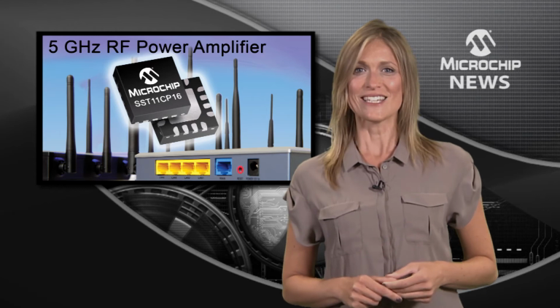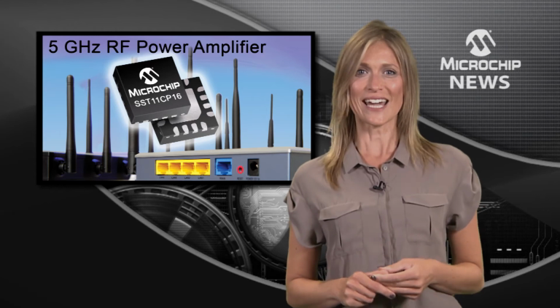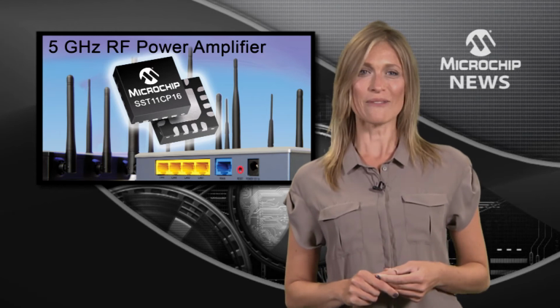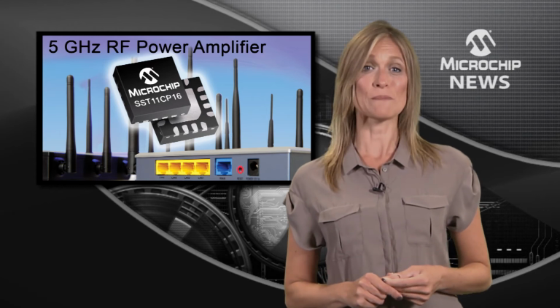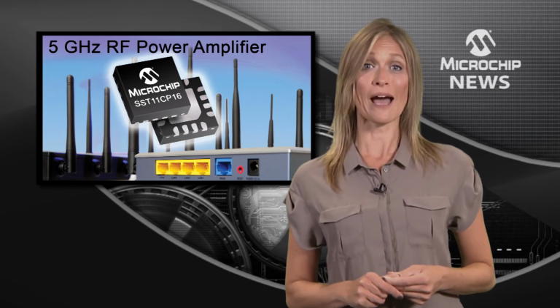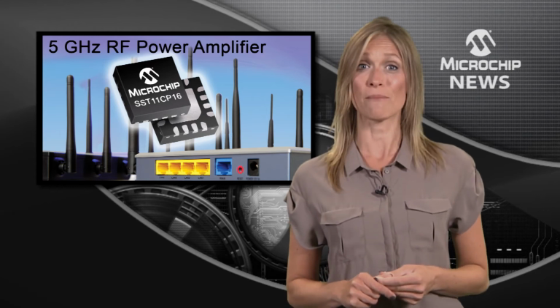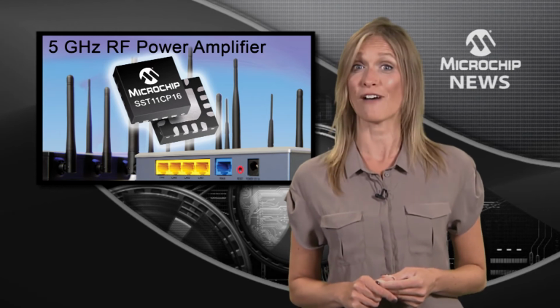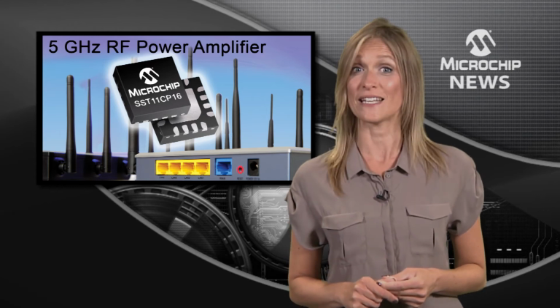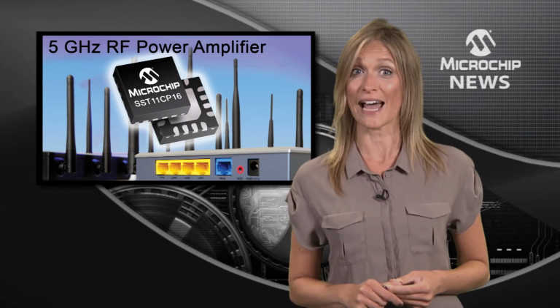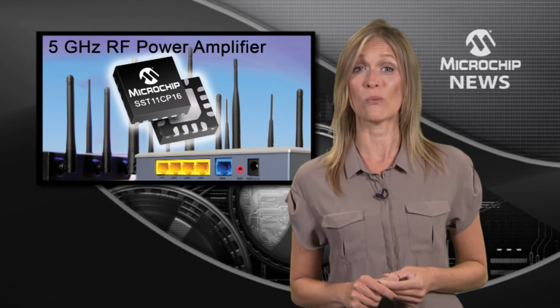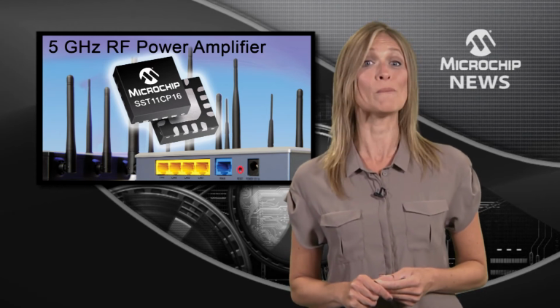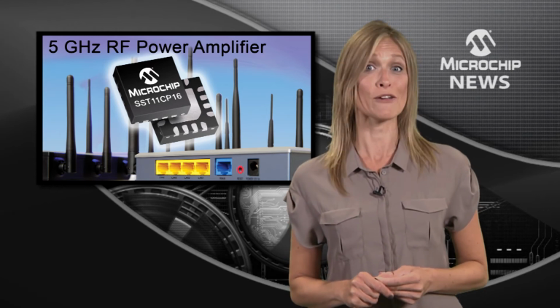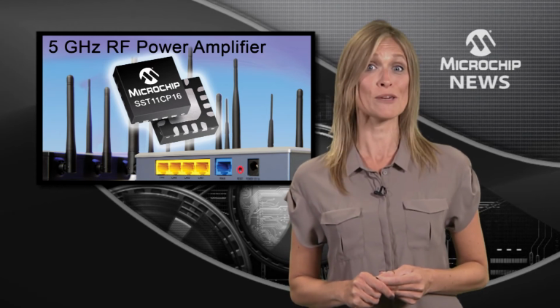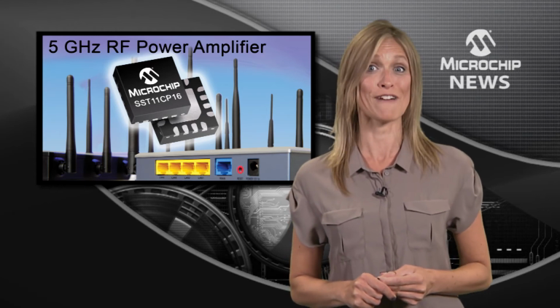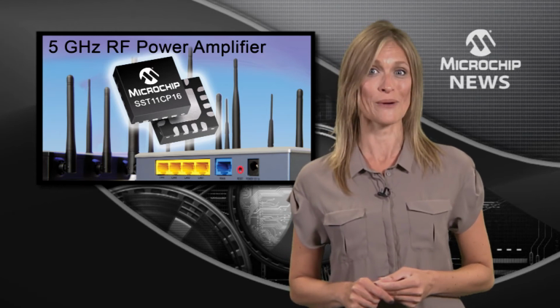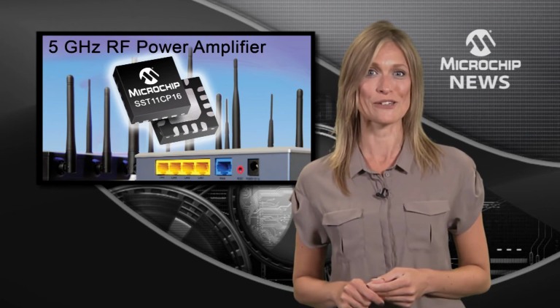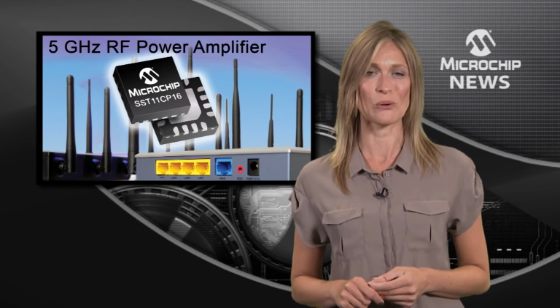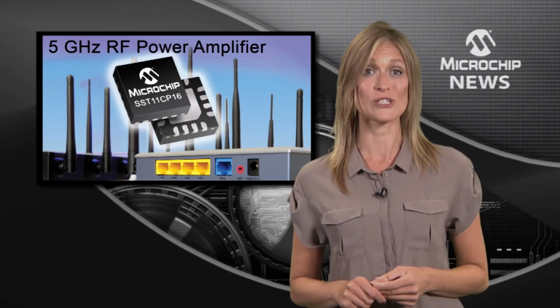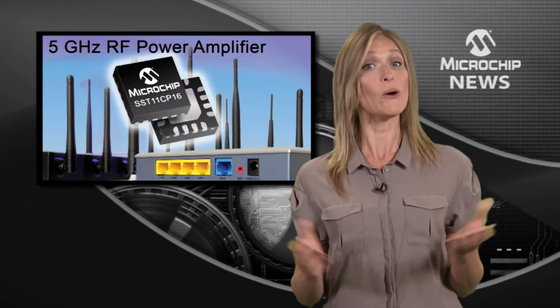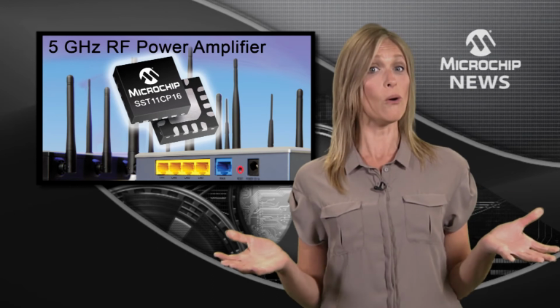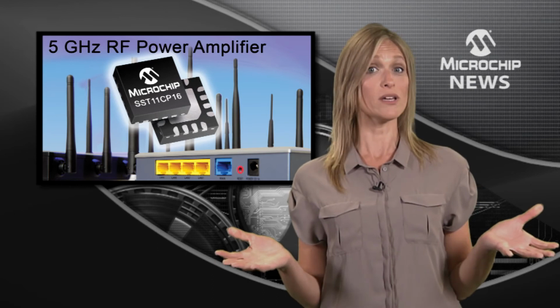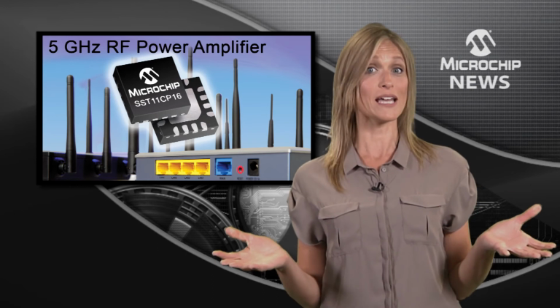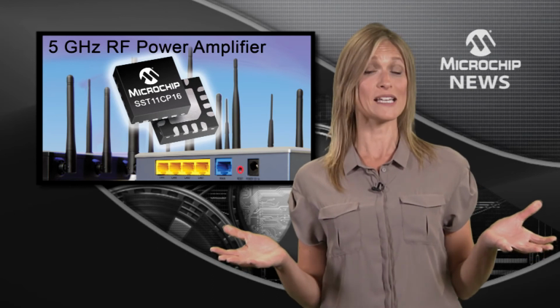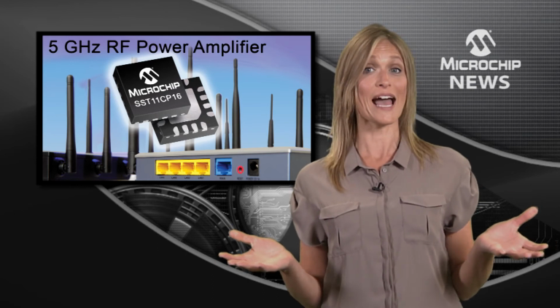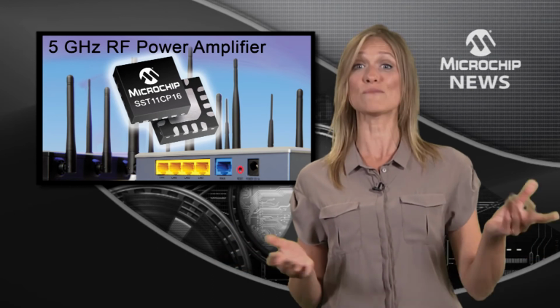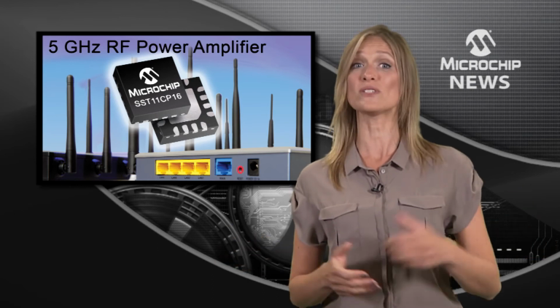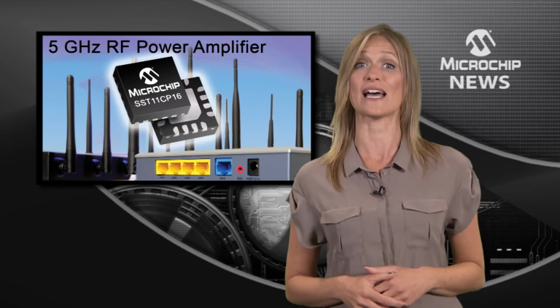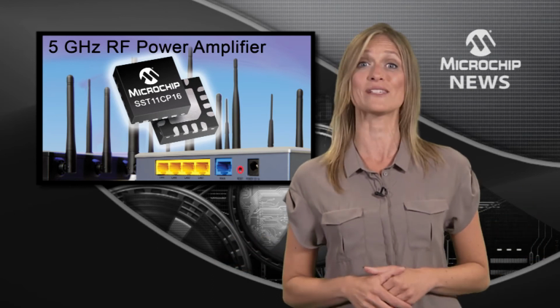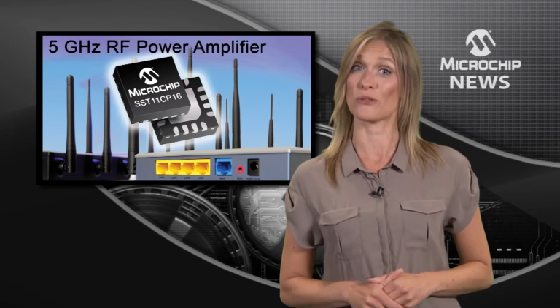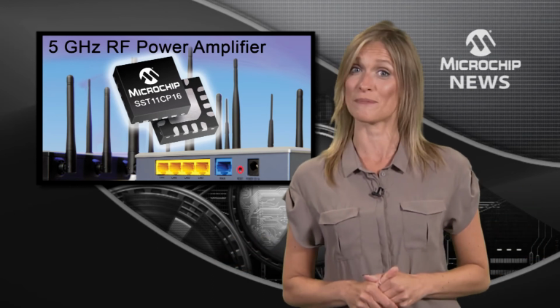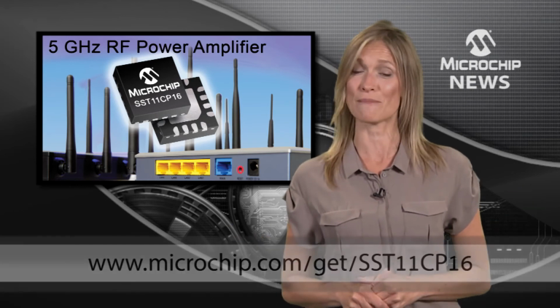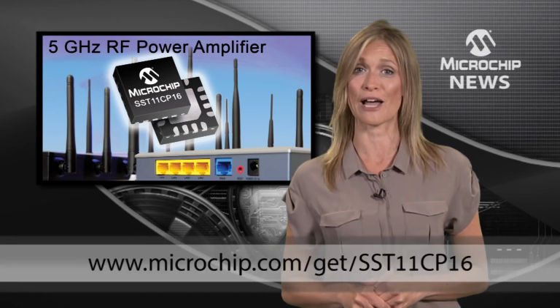Check out this power amplifier now with a Microchip evaluation board, or get data and more details at the website below.